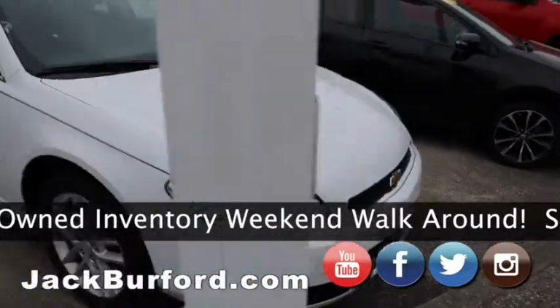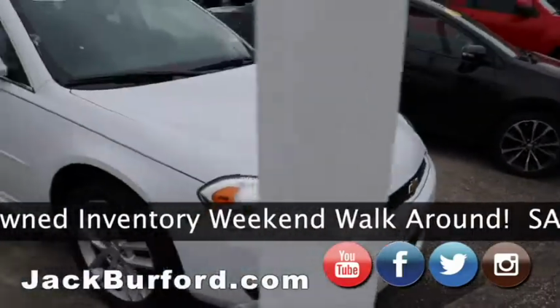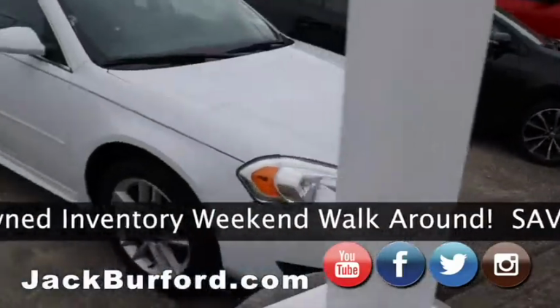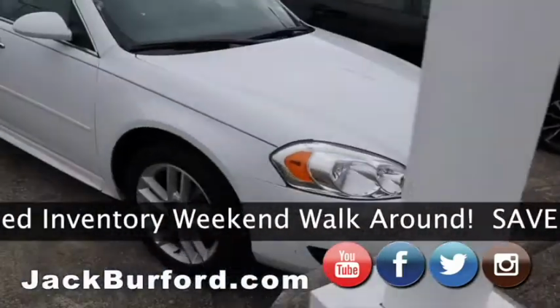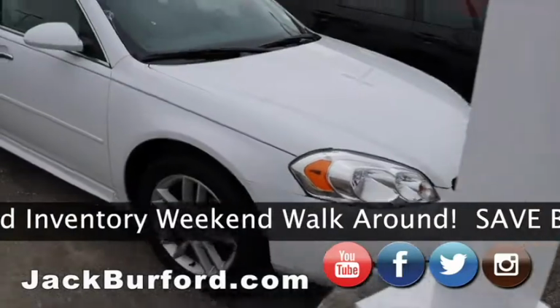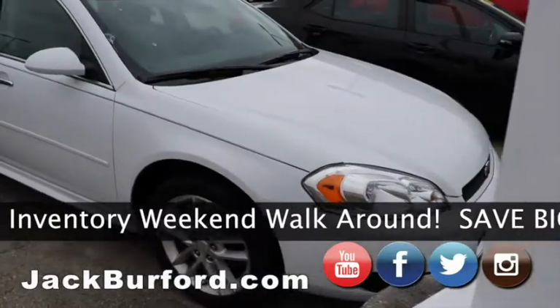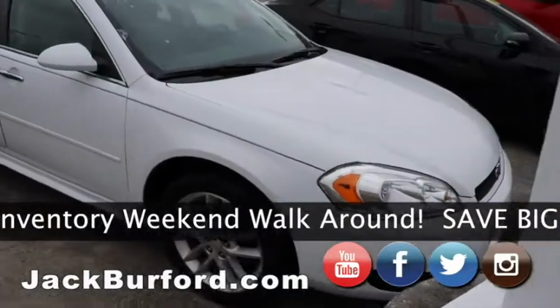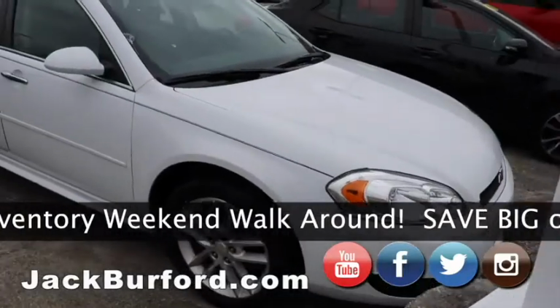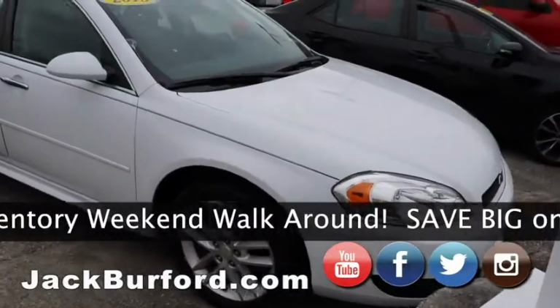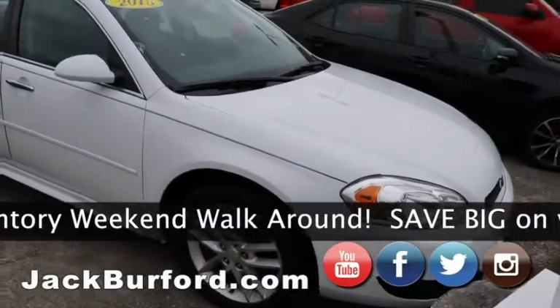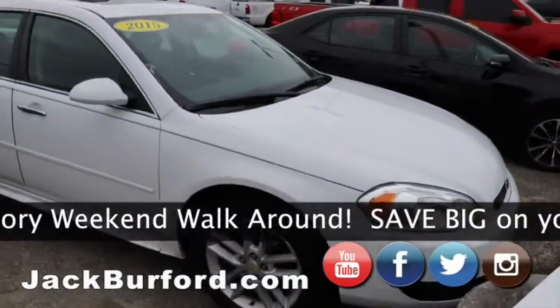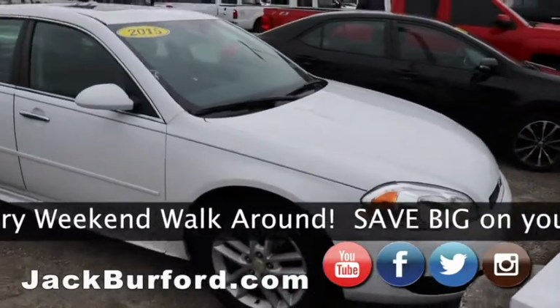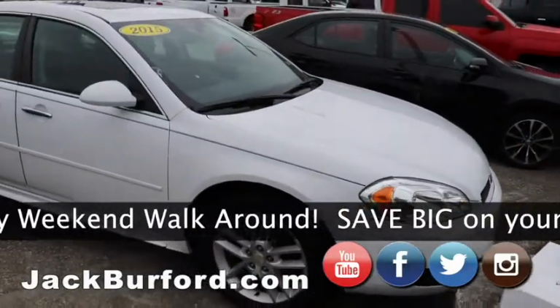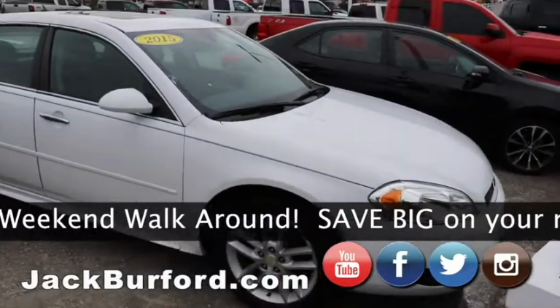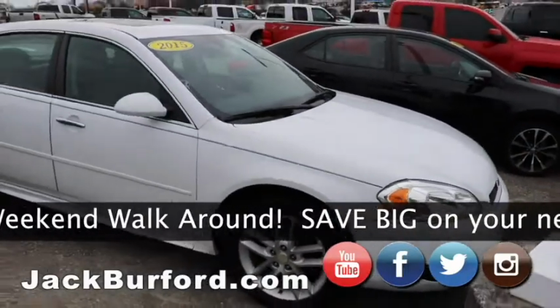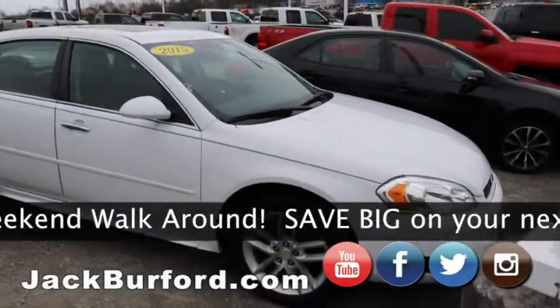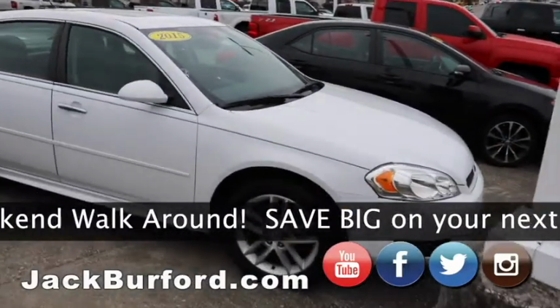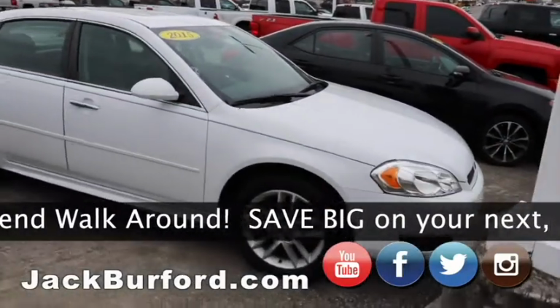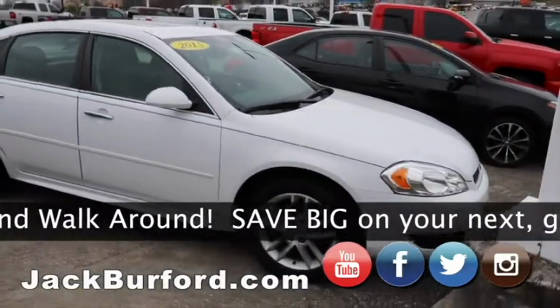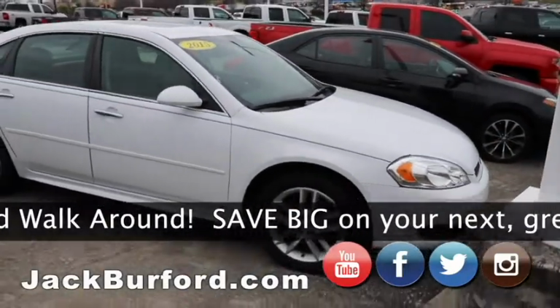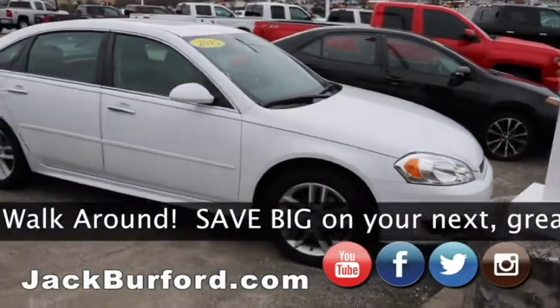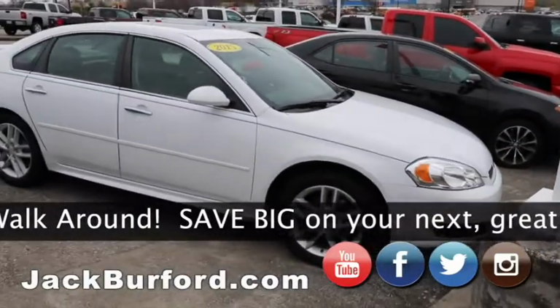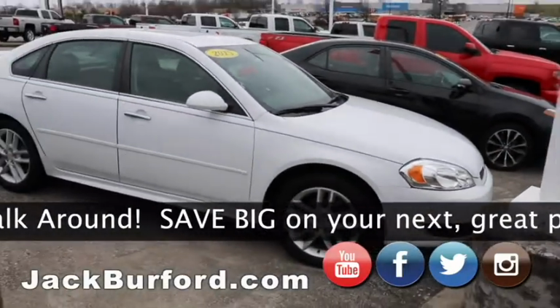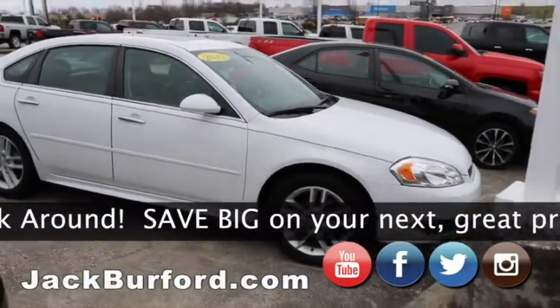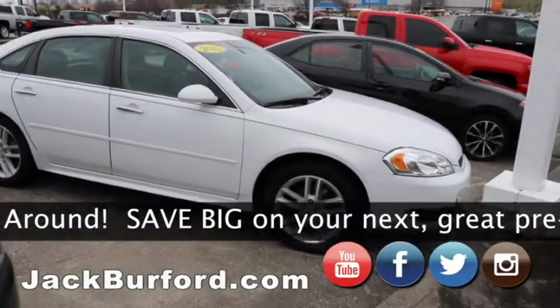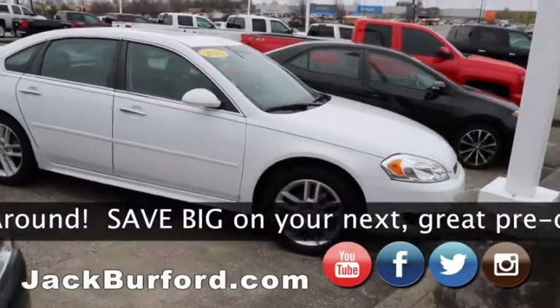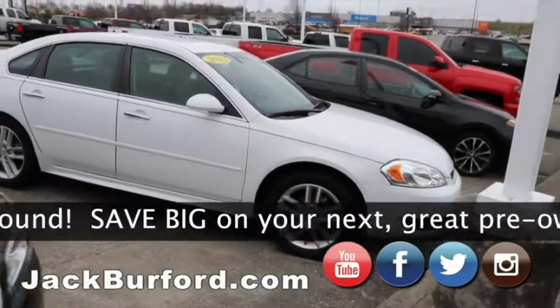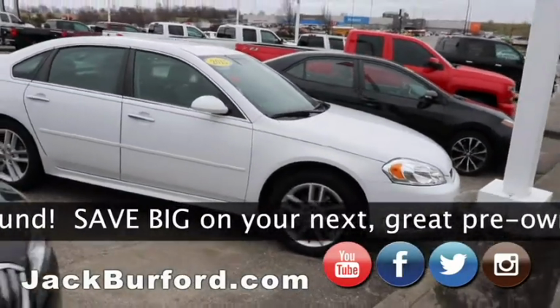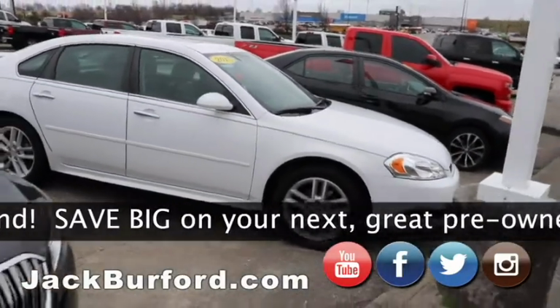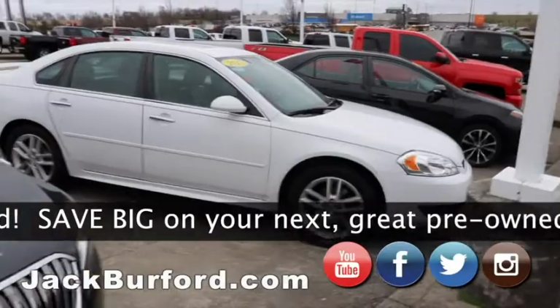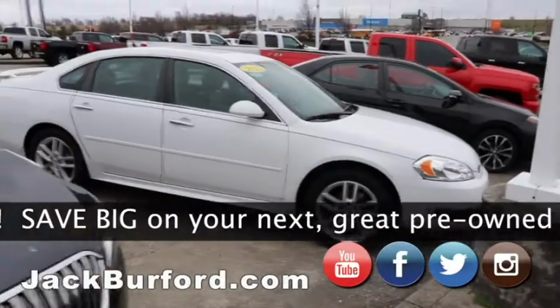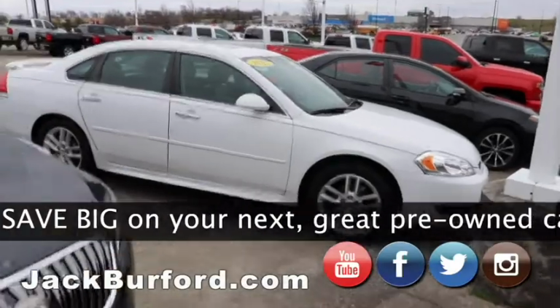2015 Impala Premier. Beautiful, beautiful car. Got all kinds of power, sunroof, leather interior, loaded up.